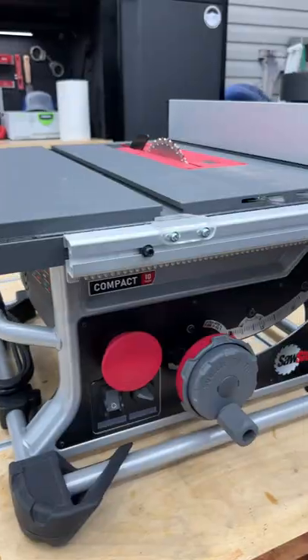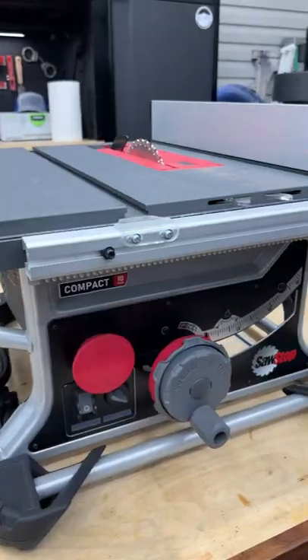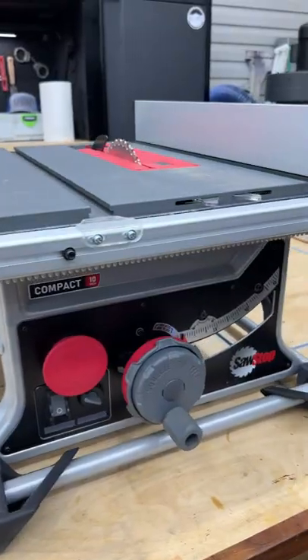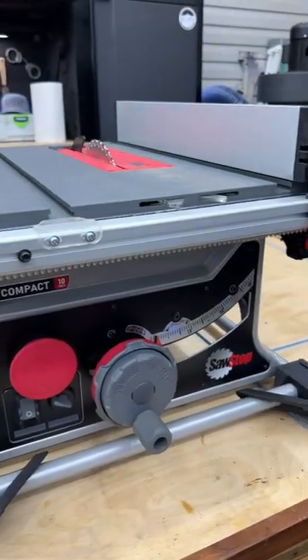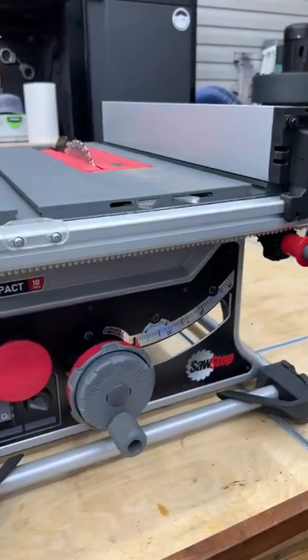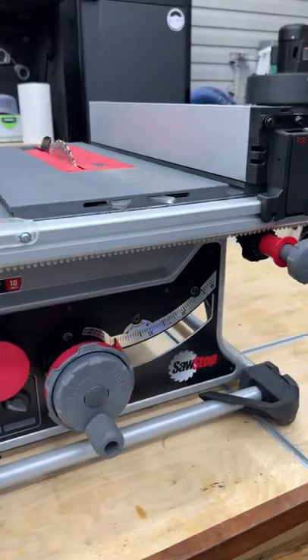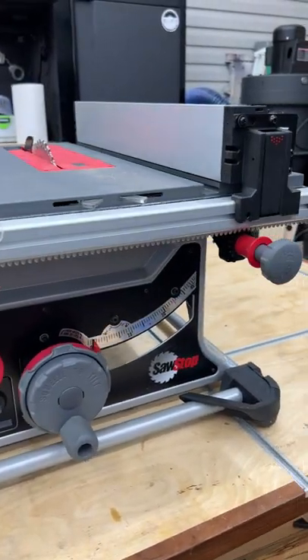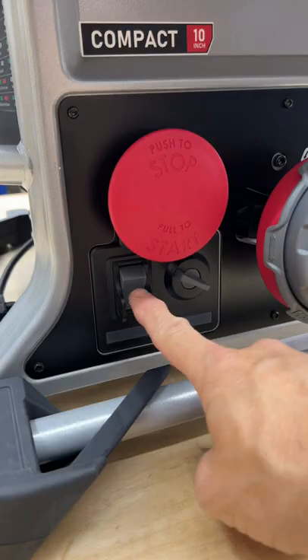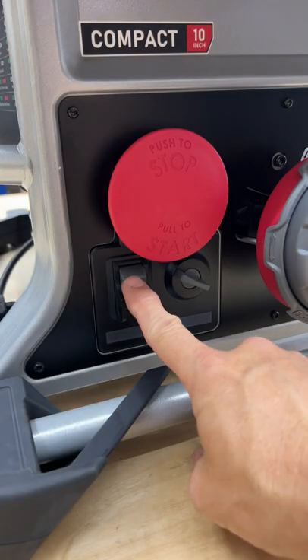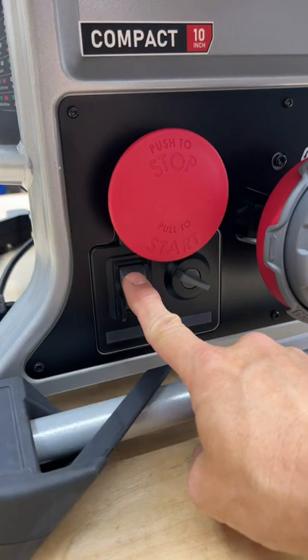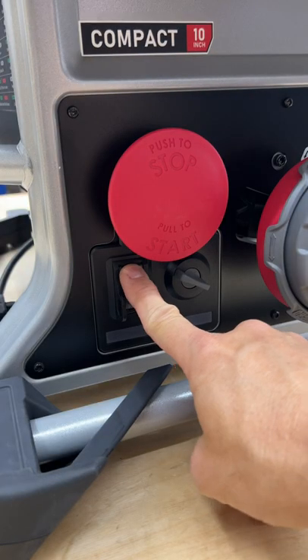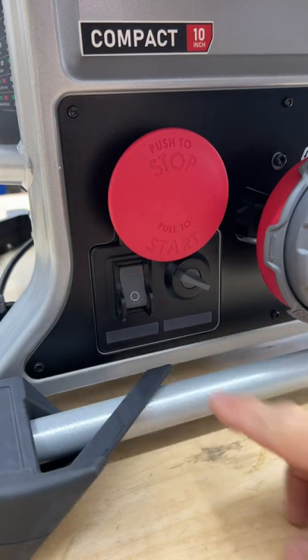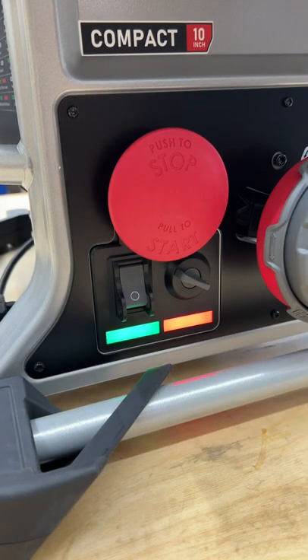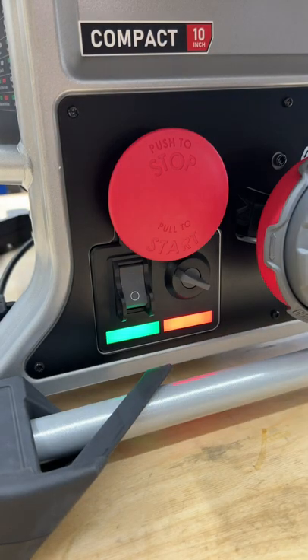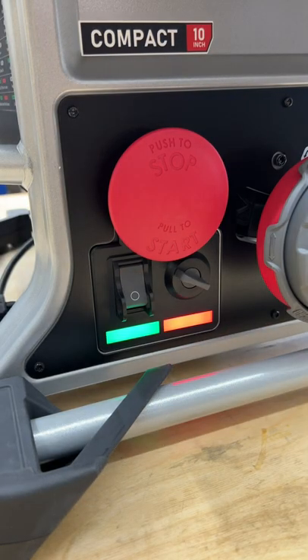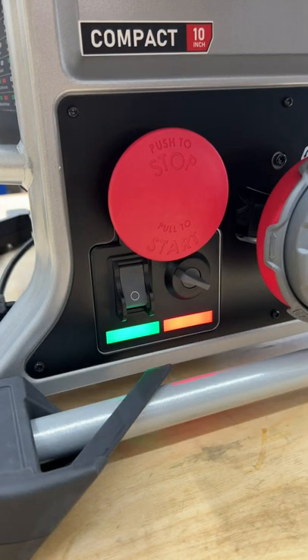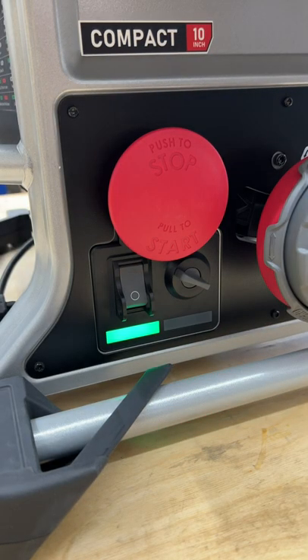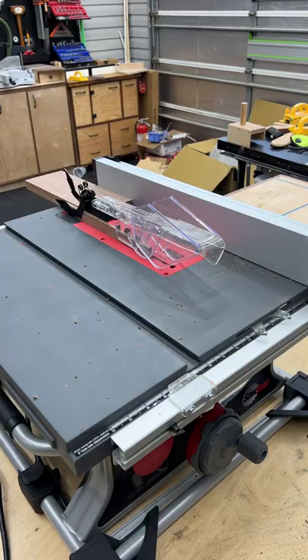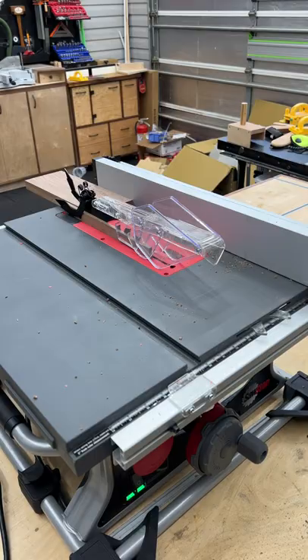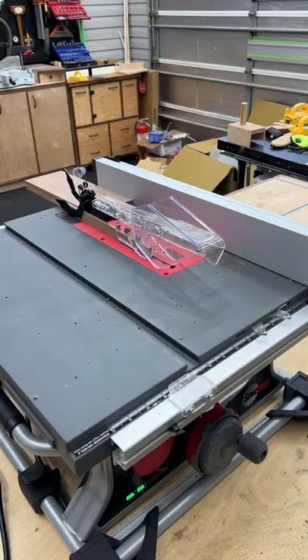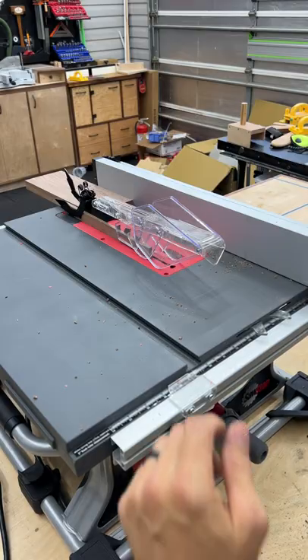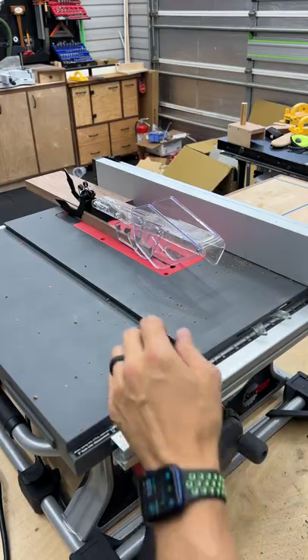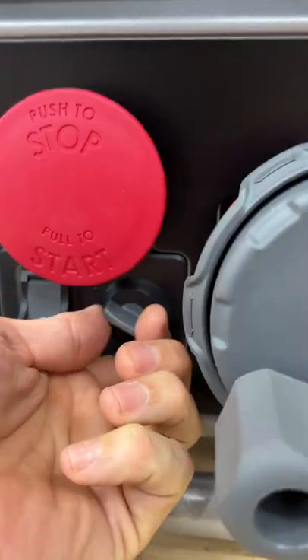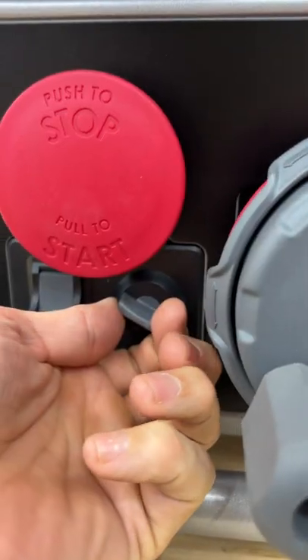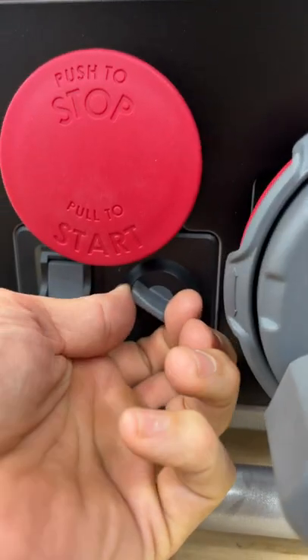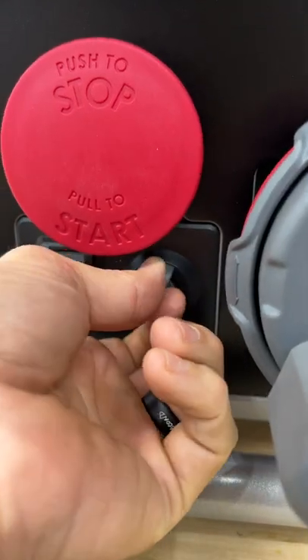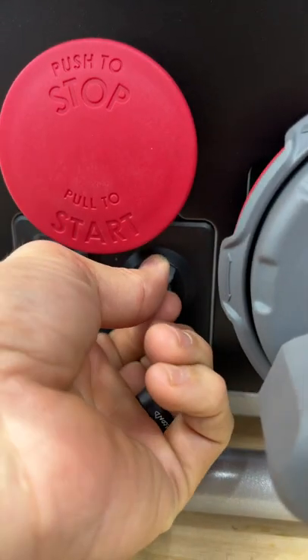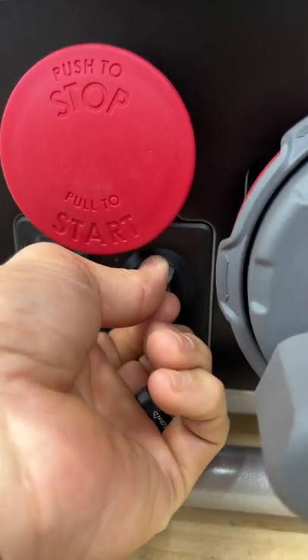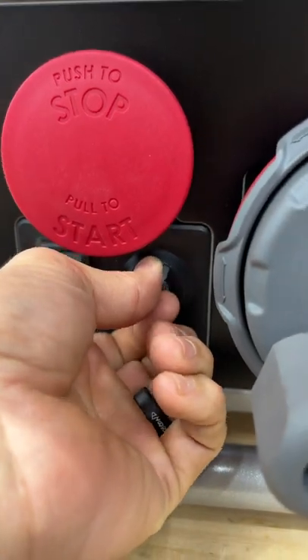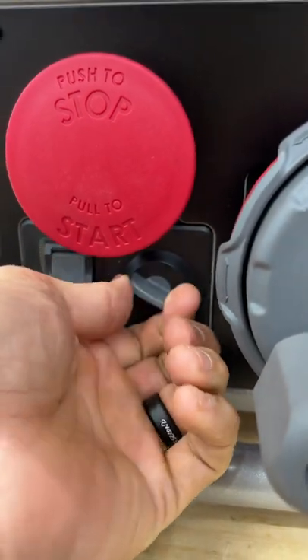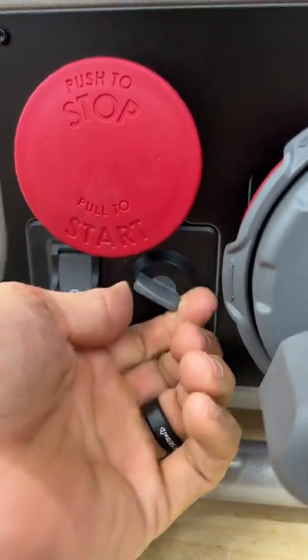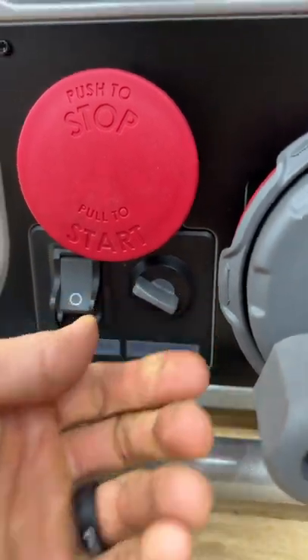Of course it is a SawStop, so it does have that safety feature built in that'll stop the blade on contact, but you can disable or bypass it.